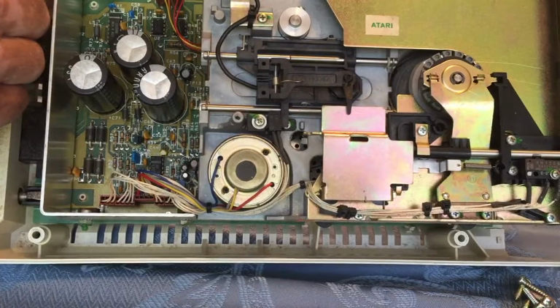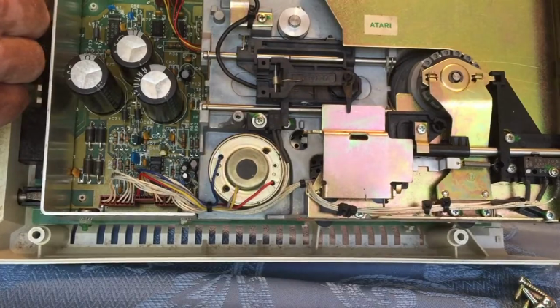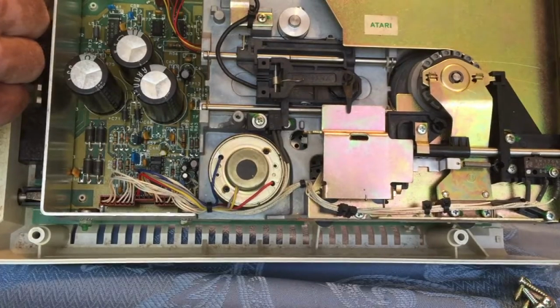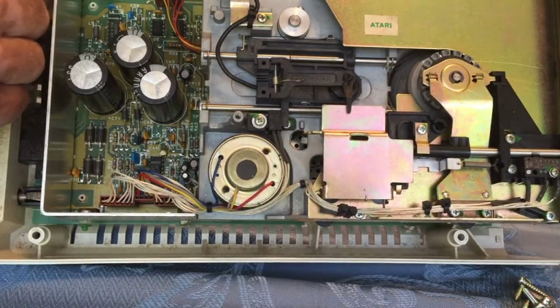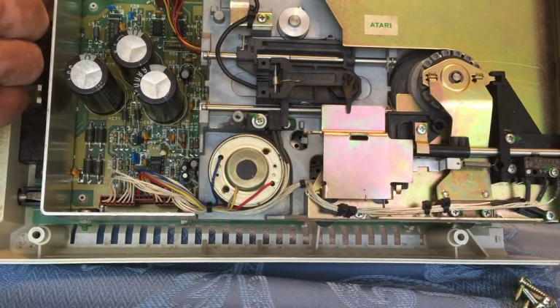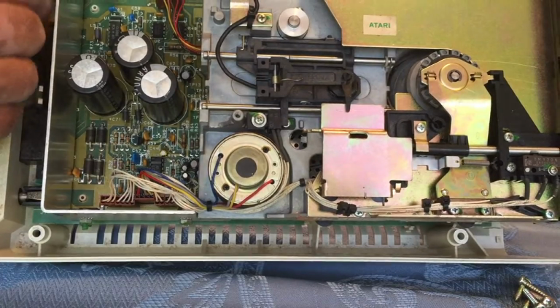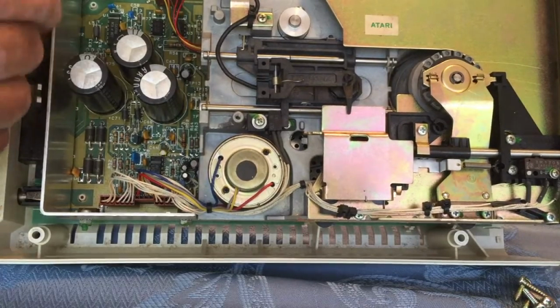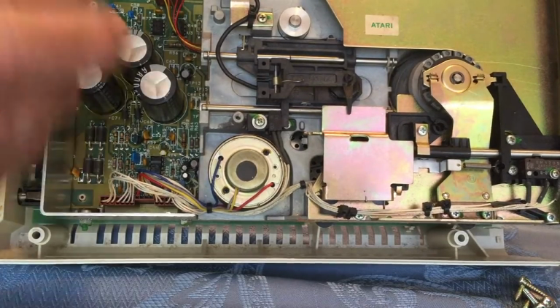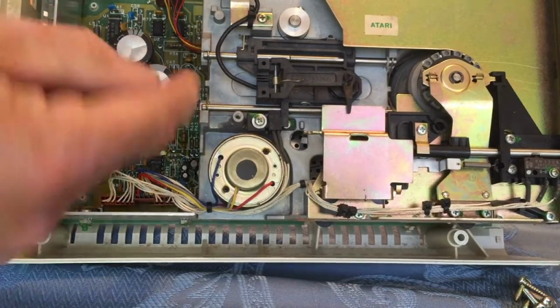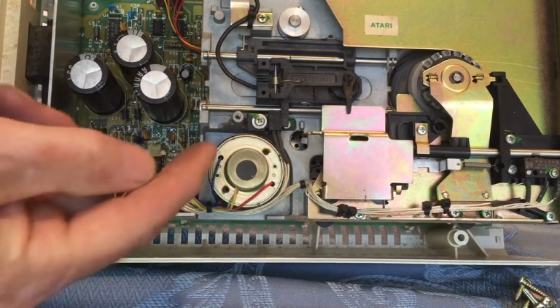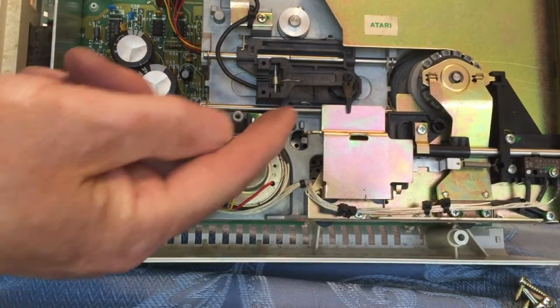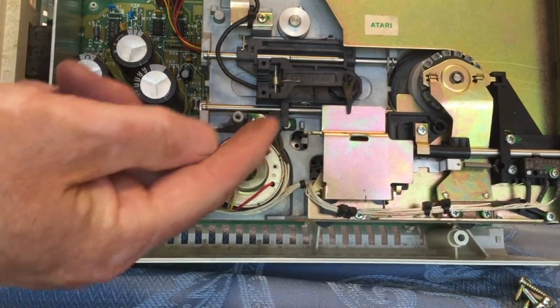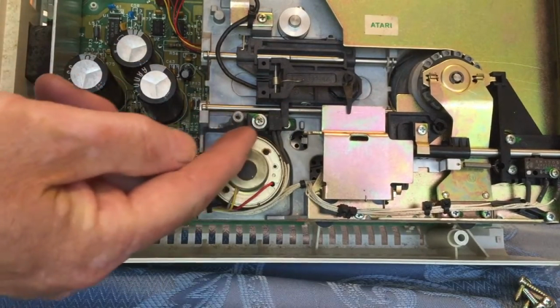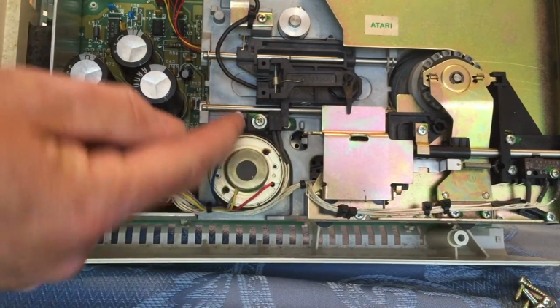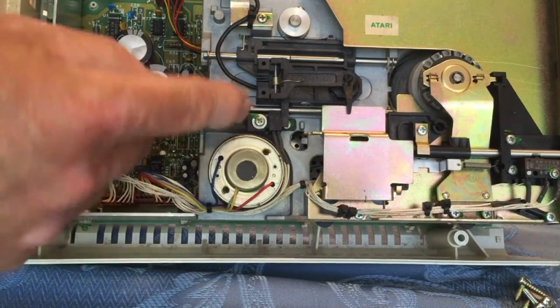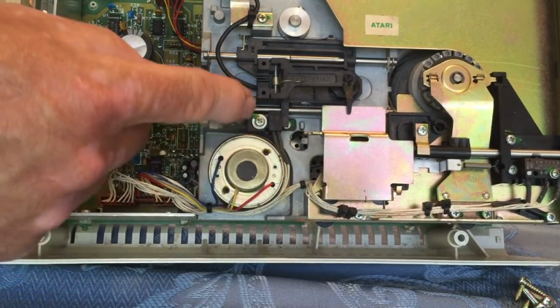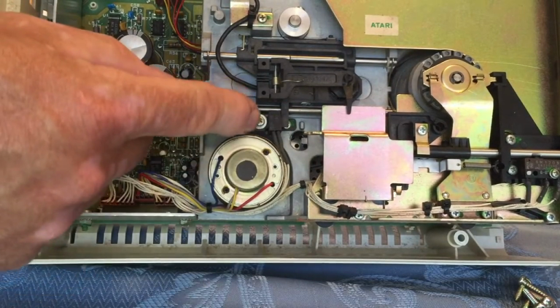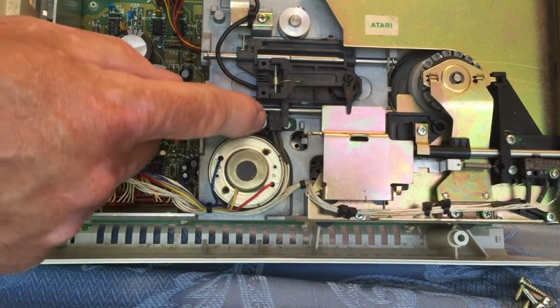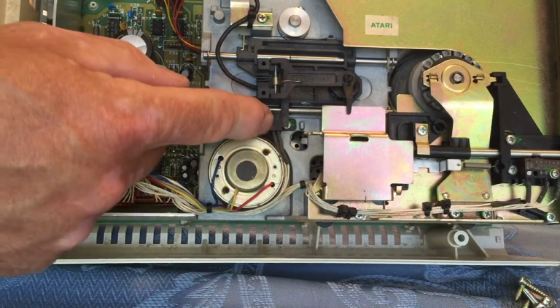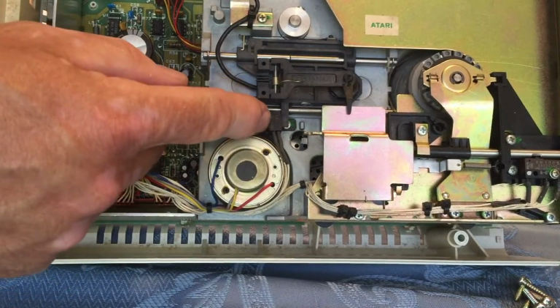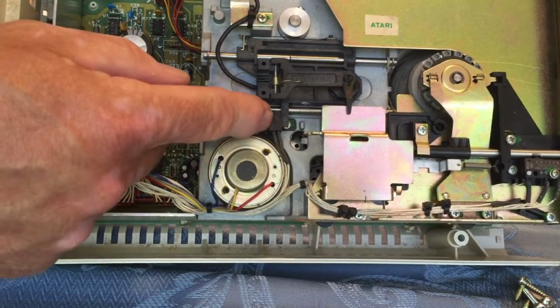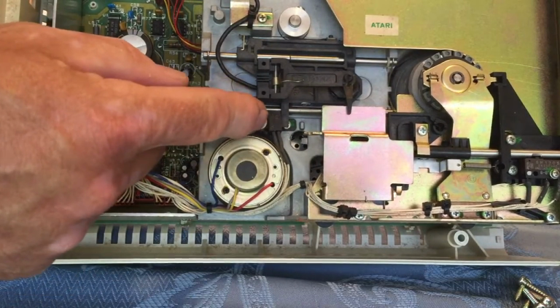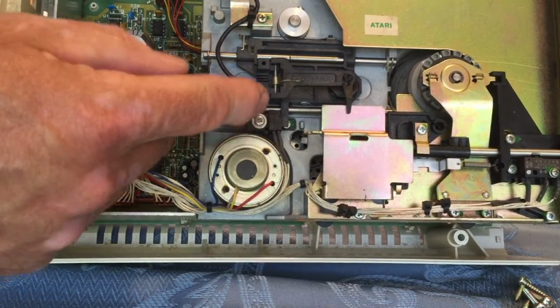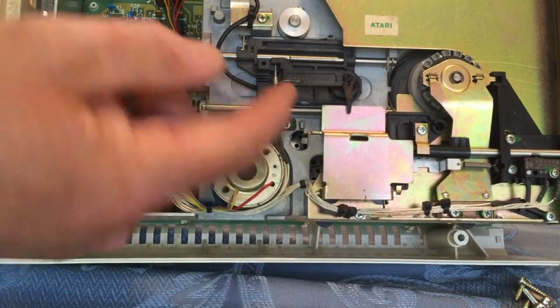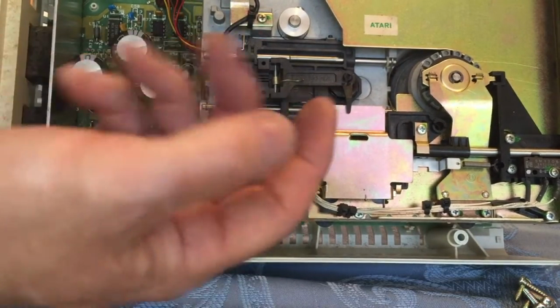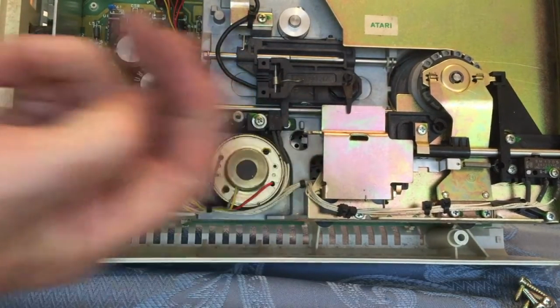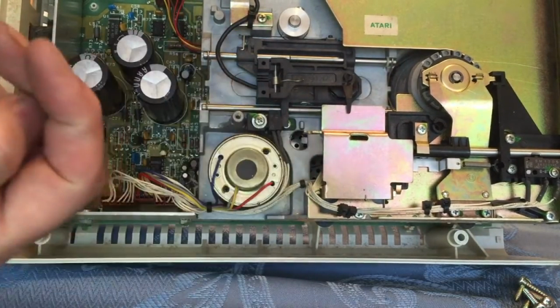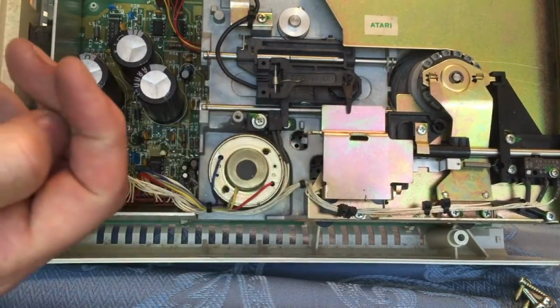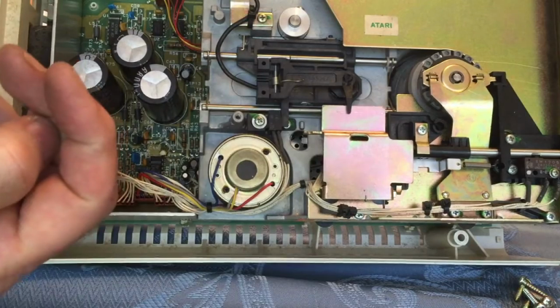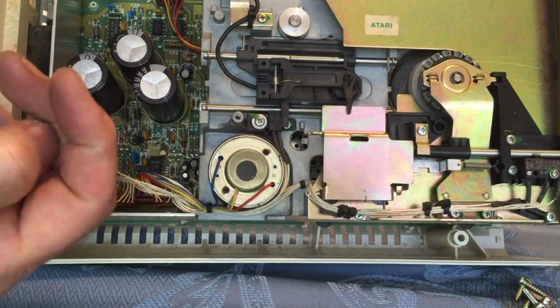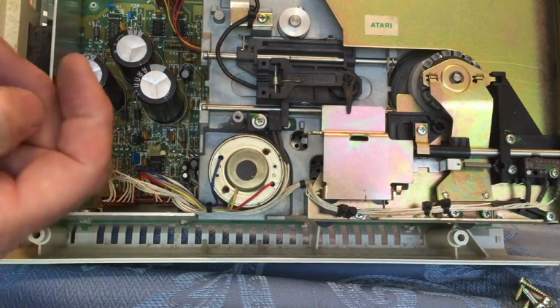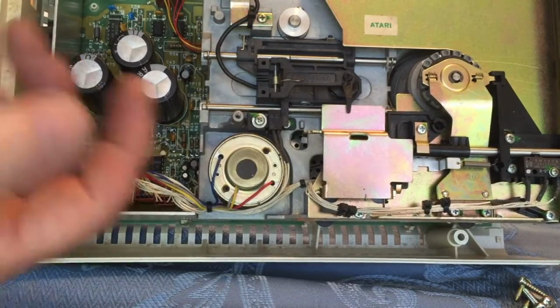Ready? Here we go. You see how the flag moved out of the way of the sensor but didn't come back in — that's how you can tell it is bad.